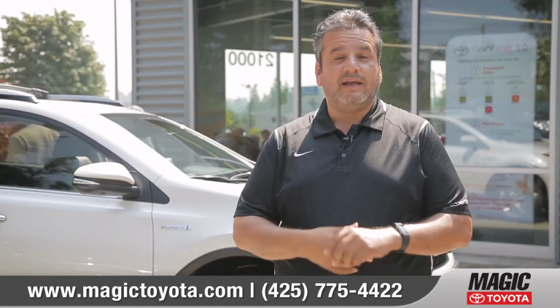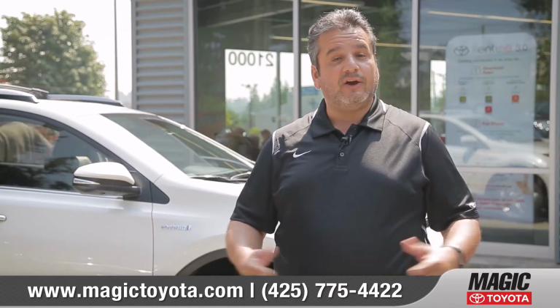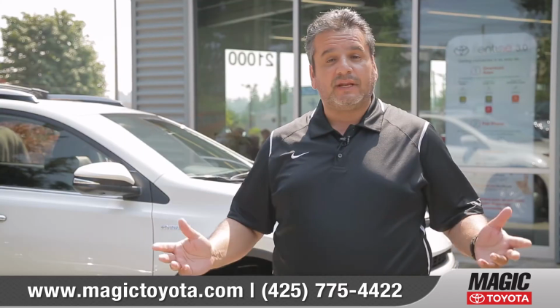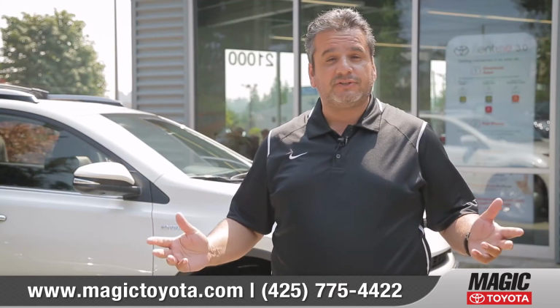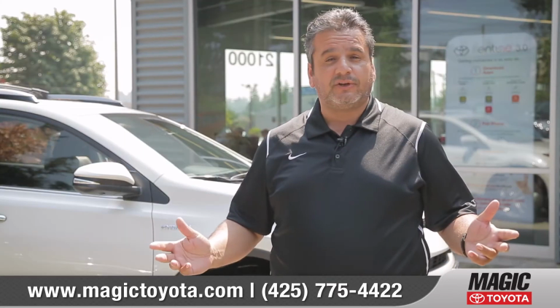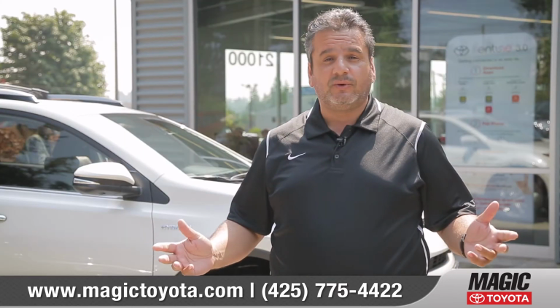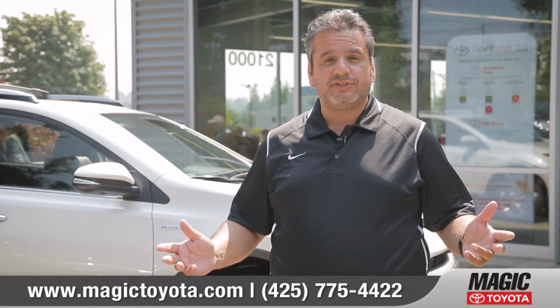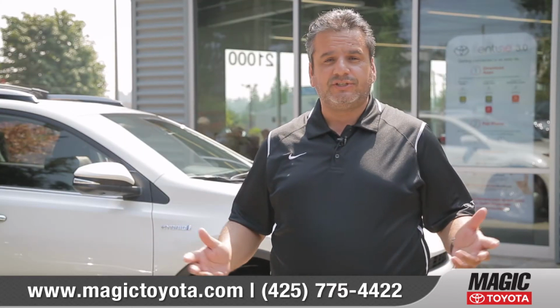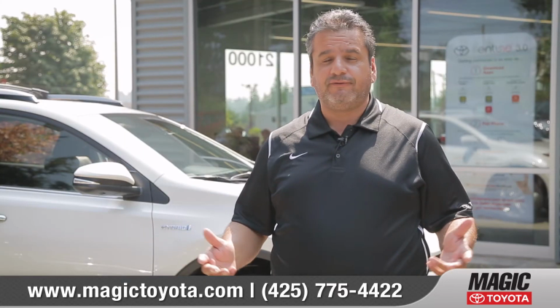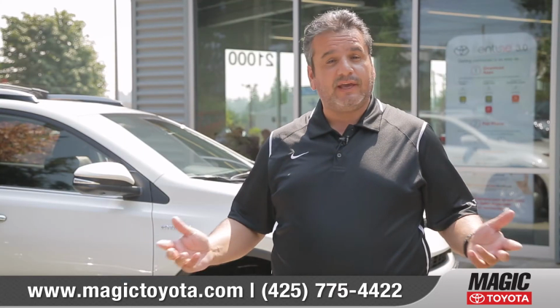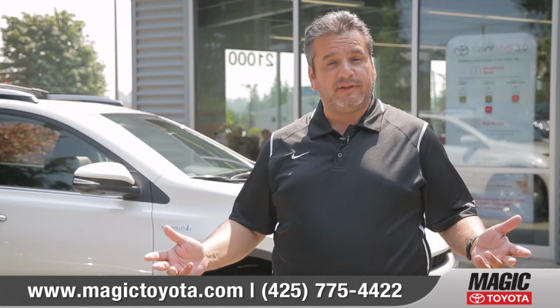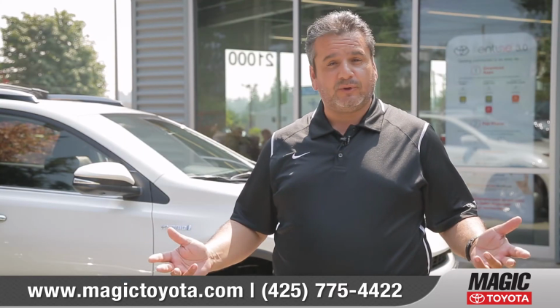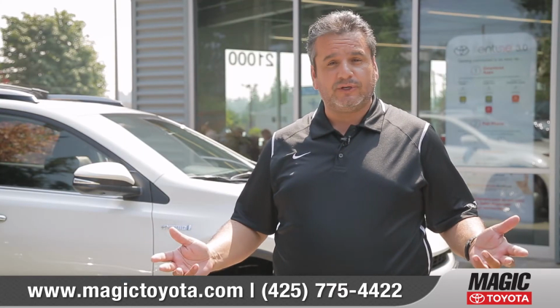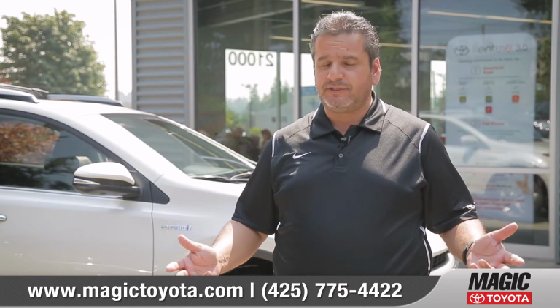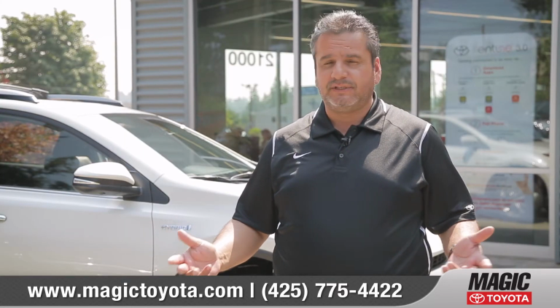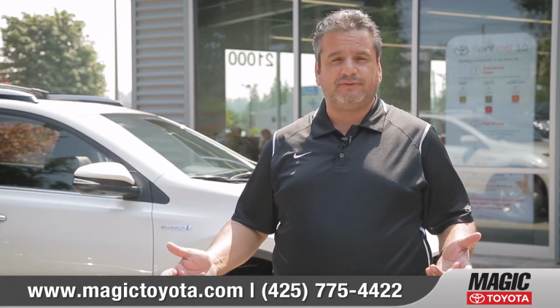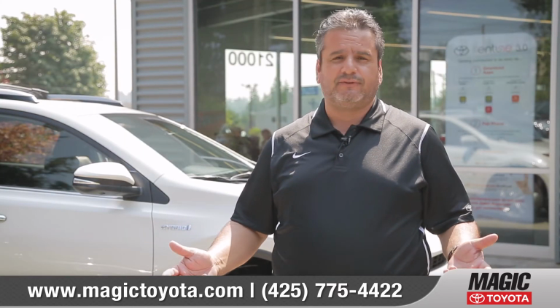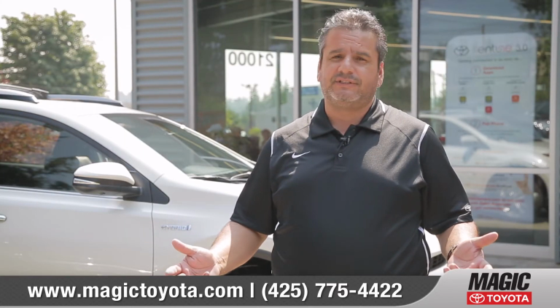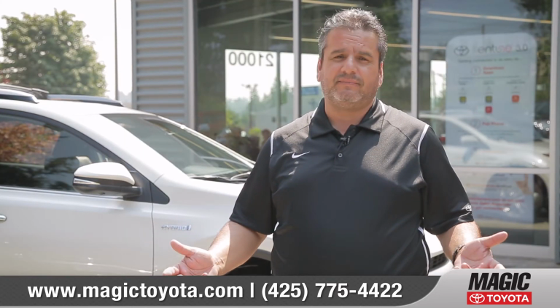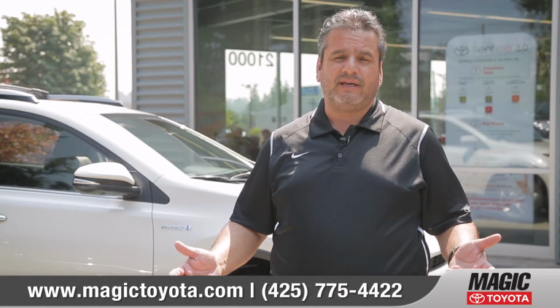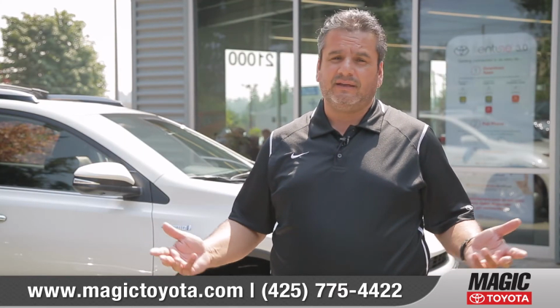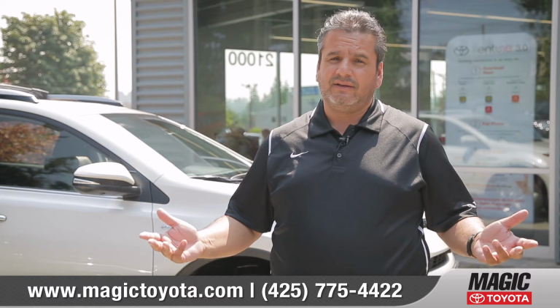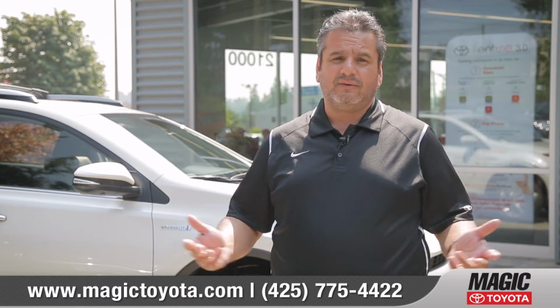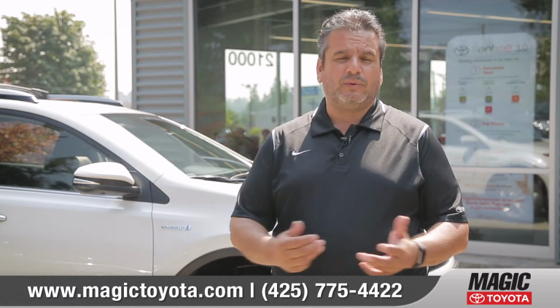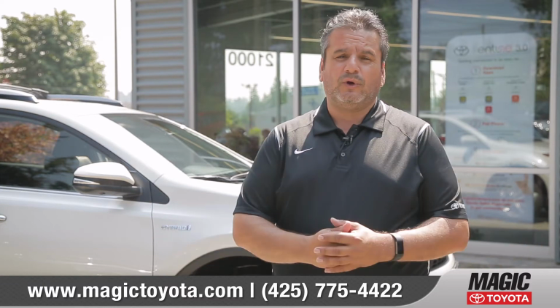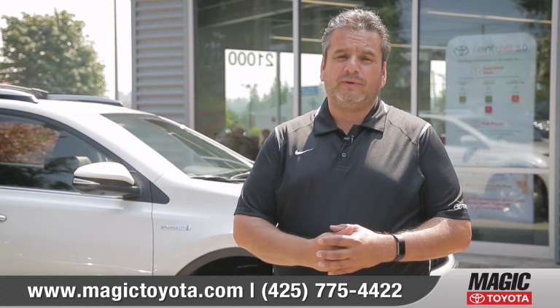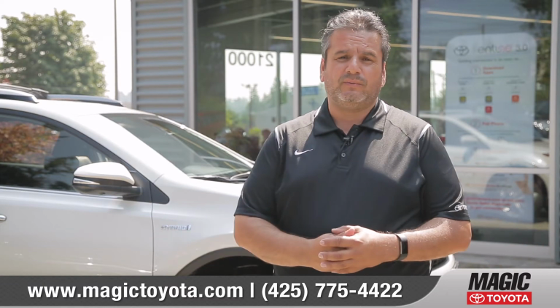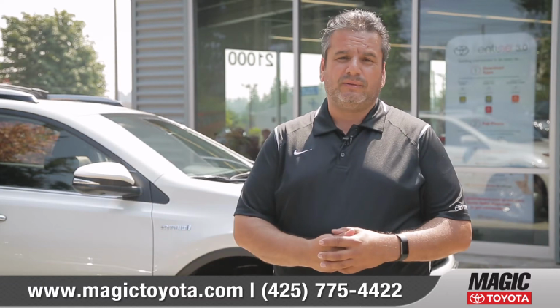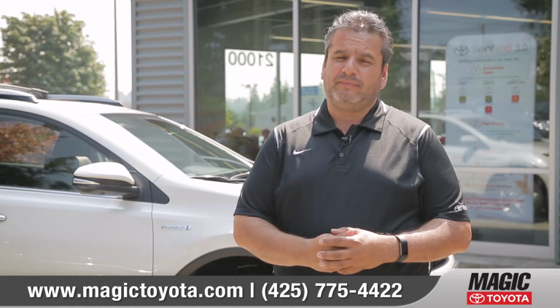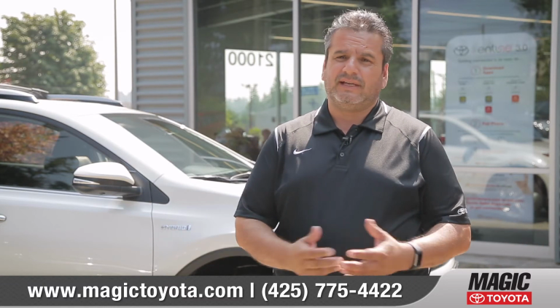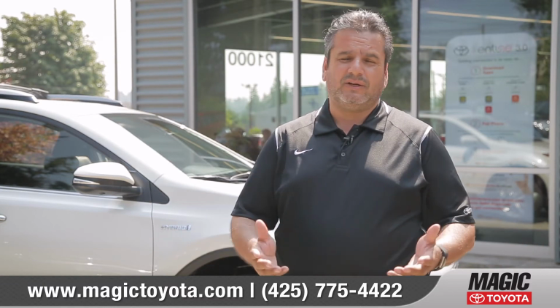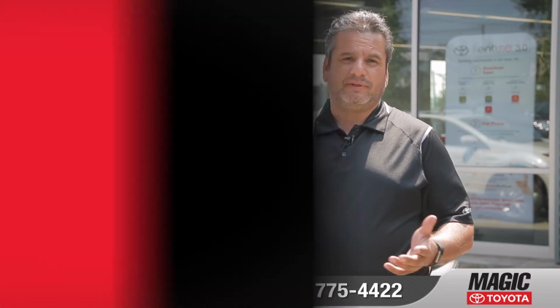I hope that answers all your questions. If you have any more questions, please feel free to stop by when we're open and we'd be glad to help you.